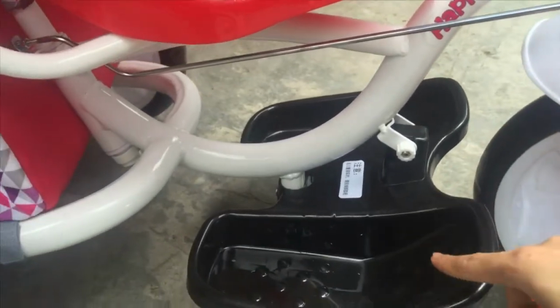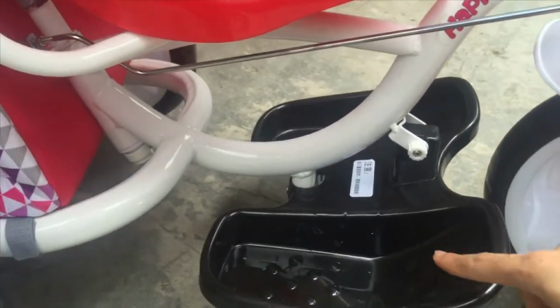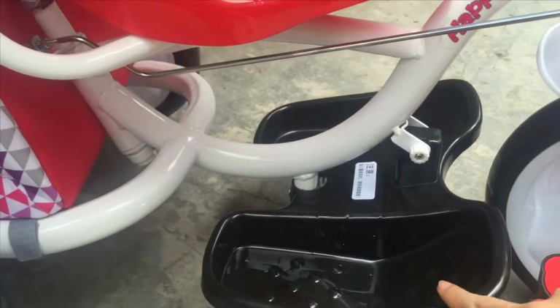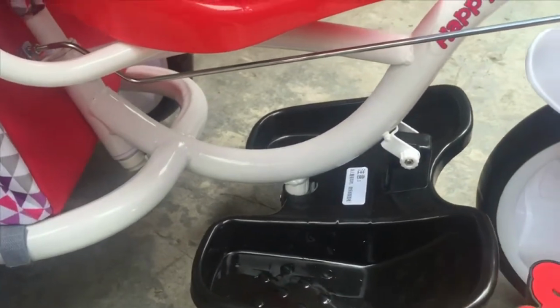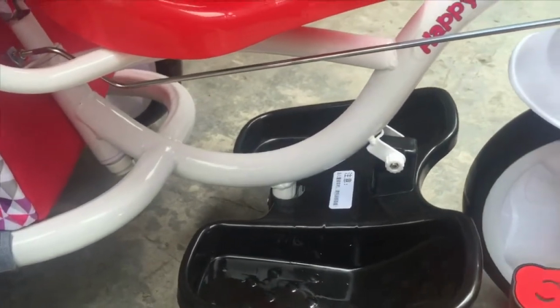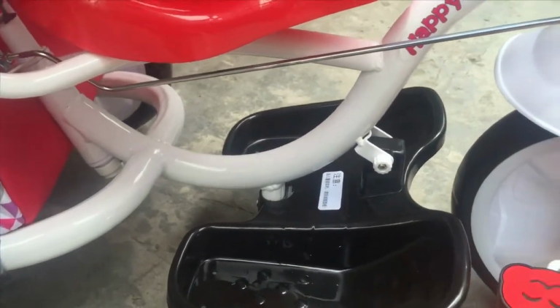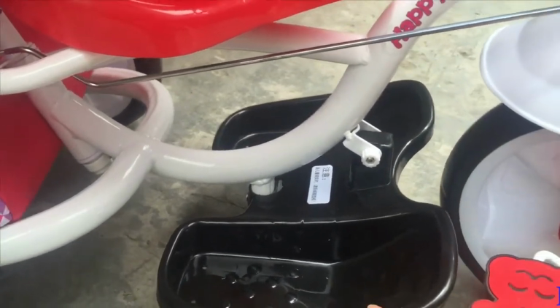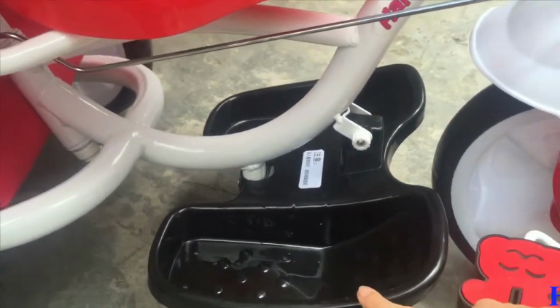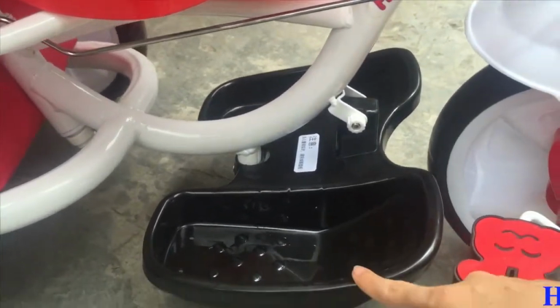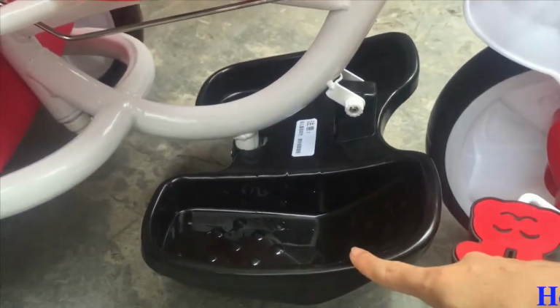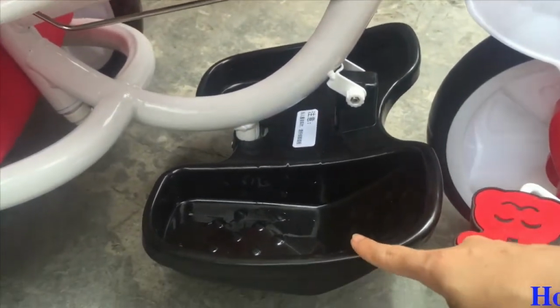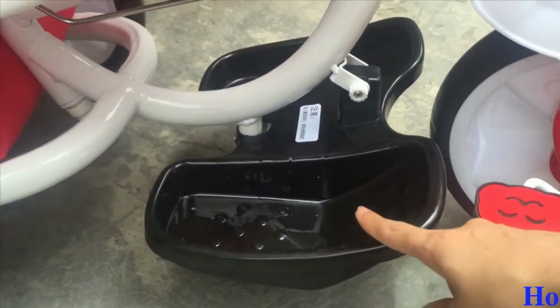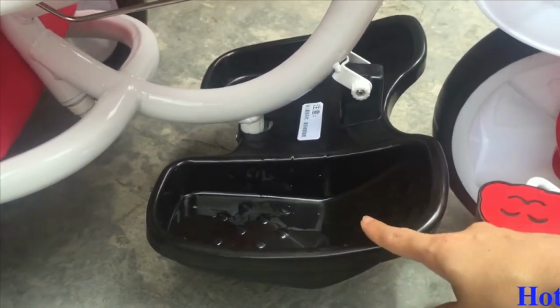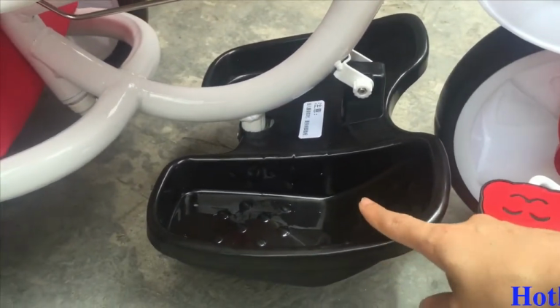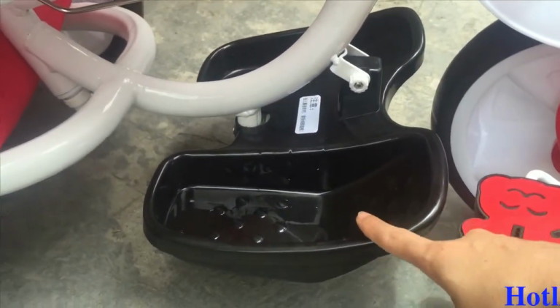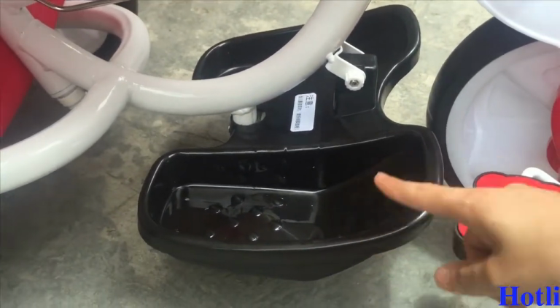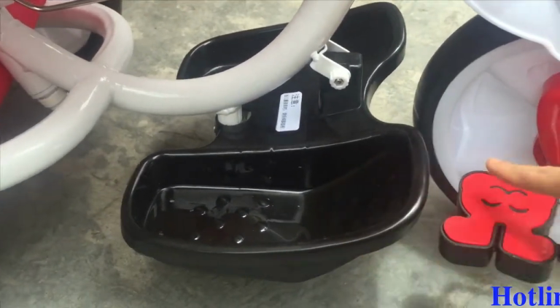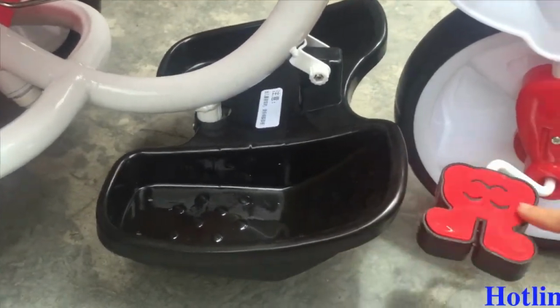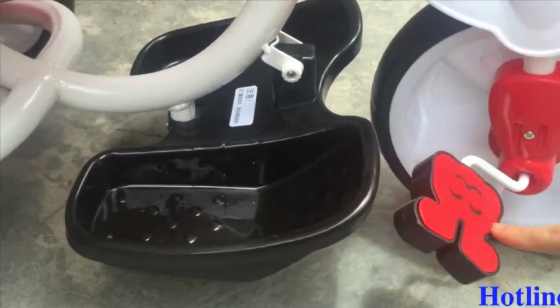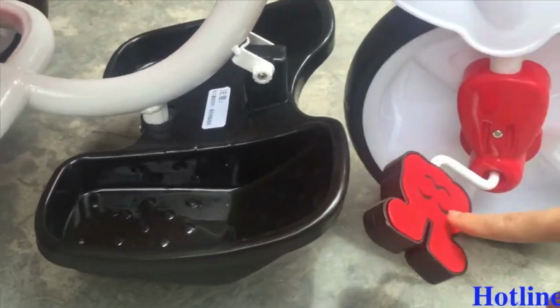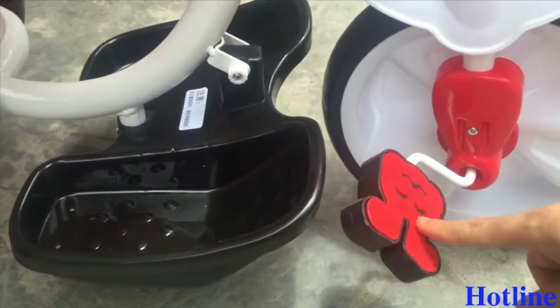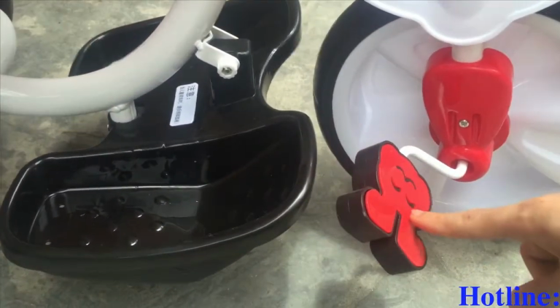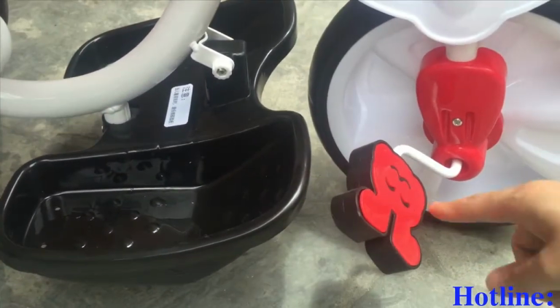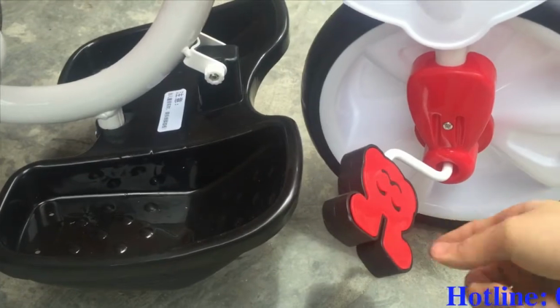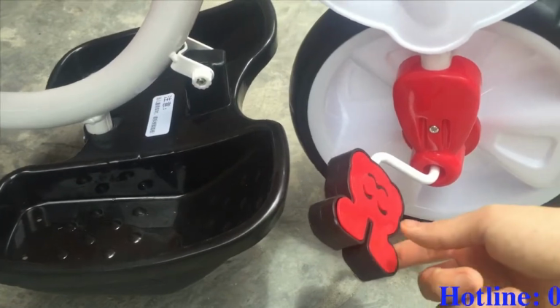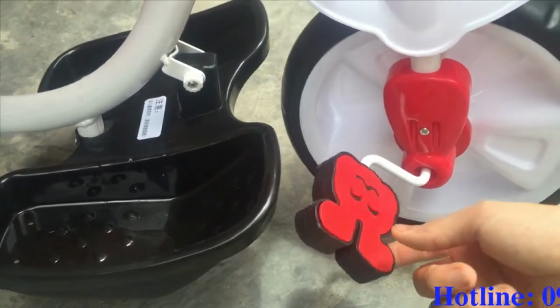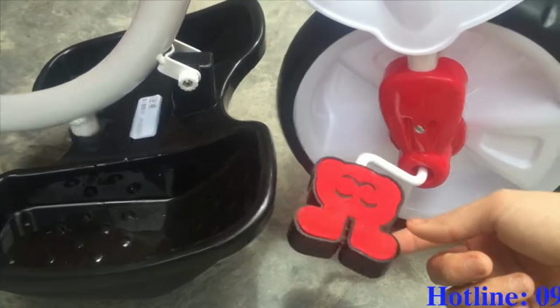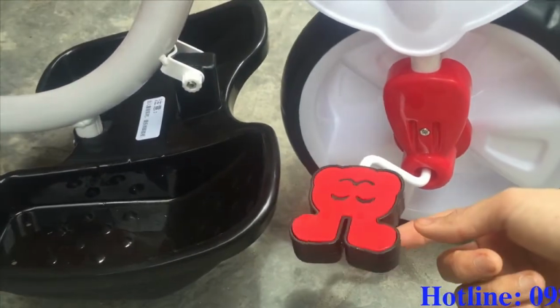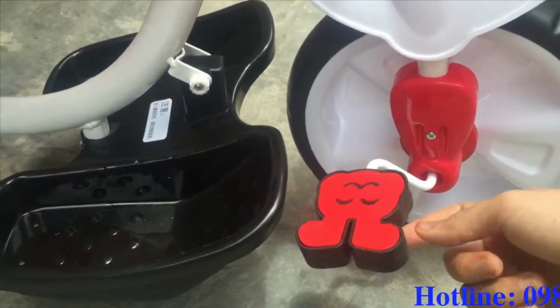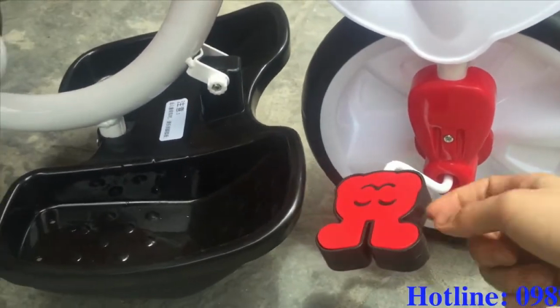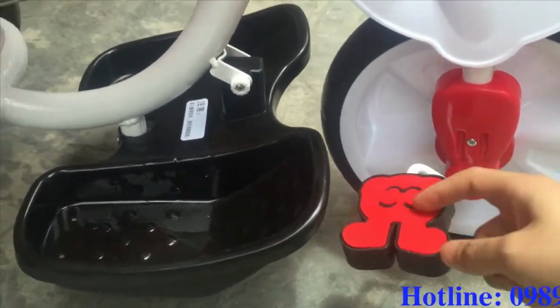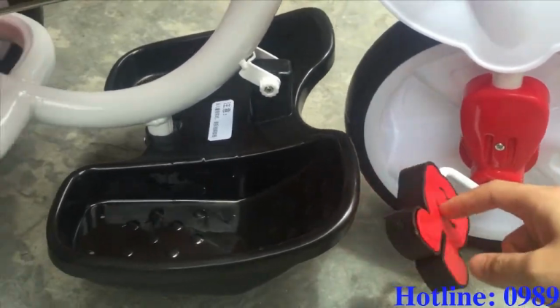Đây là phía để bé để chân, bàn đạp được thiết kế rất là ngộ nghĩnh.